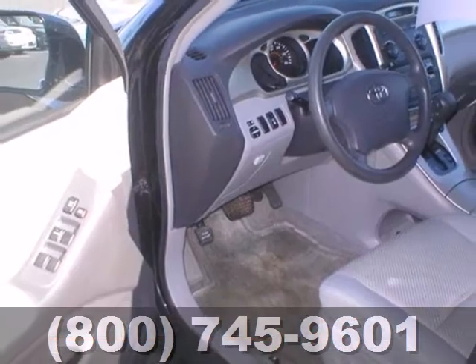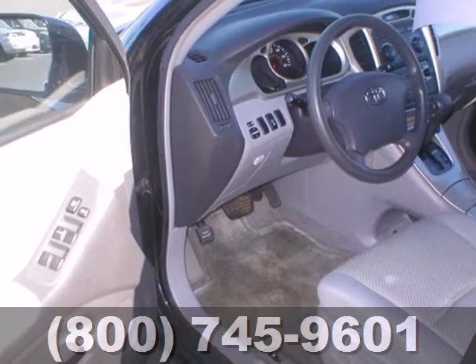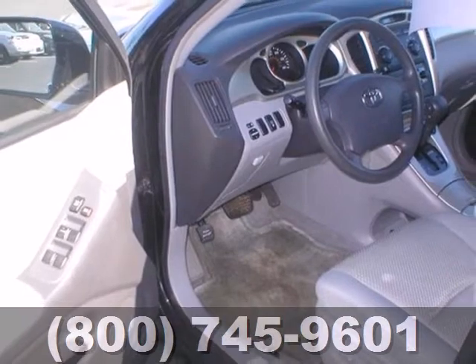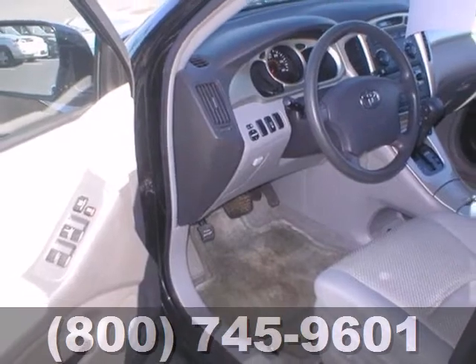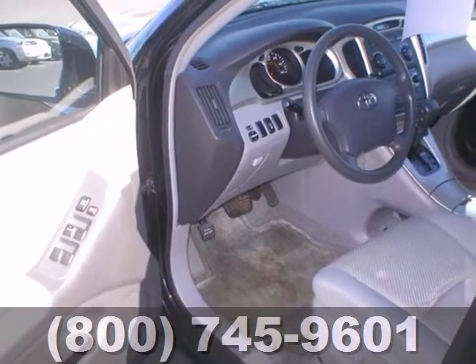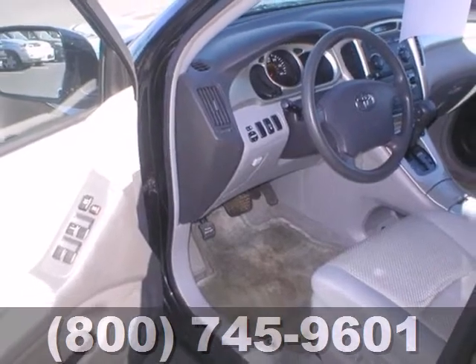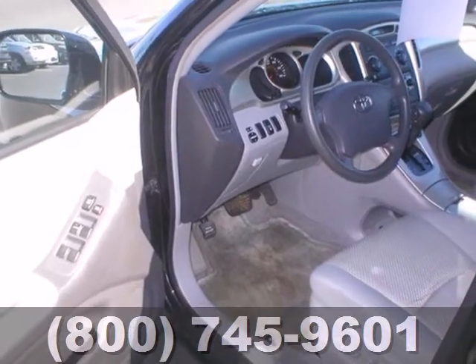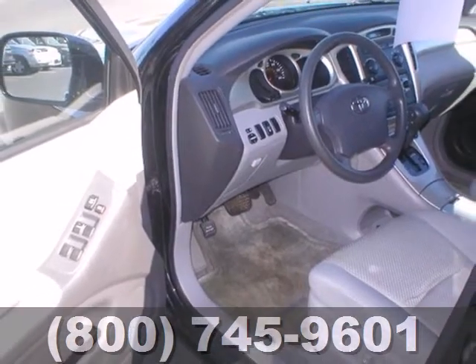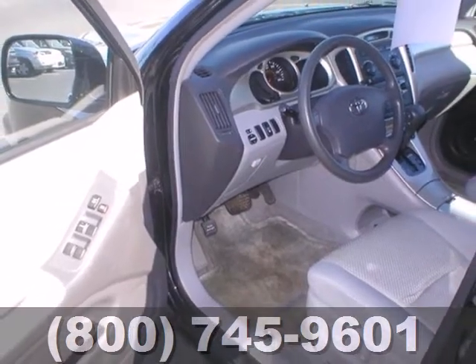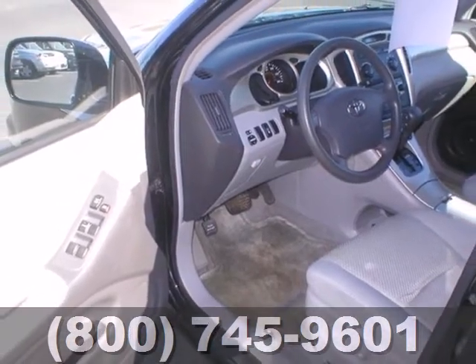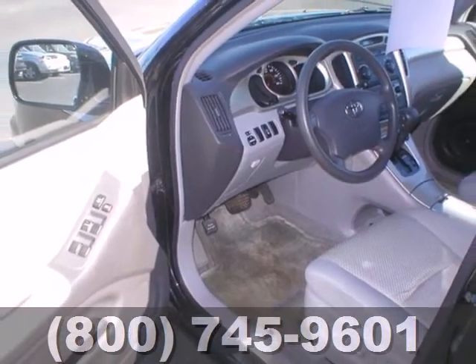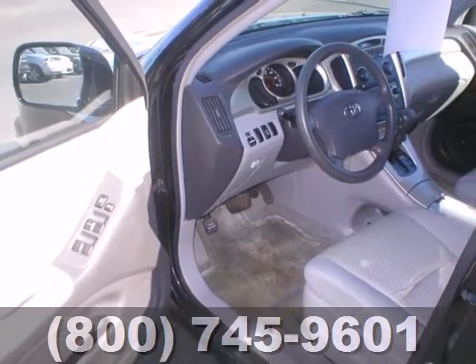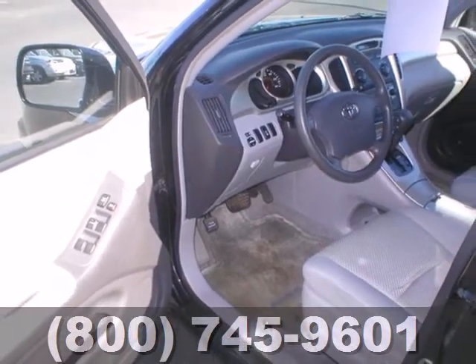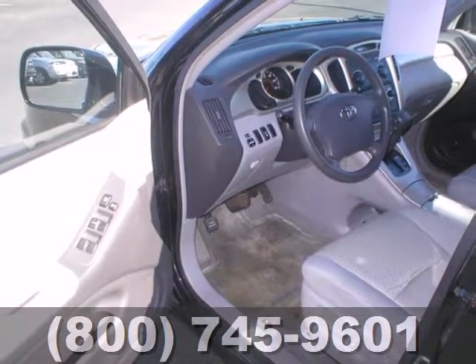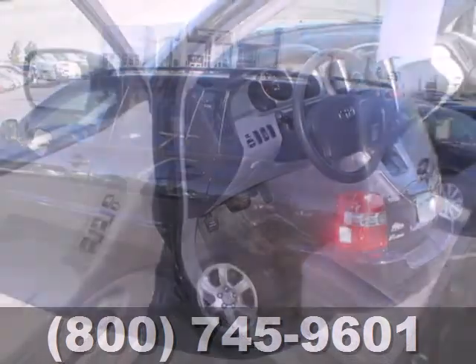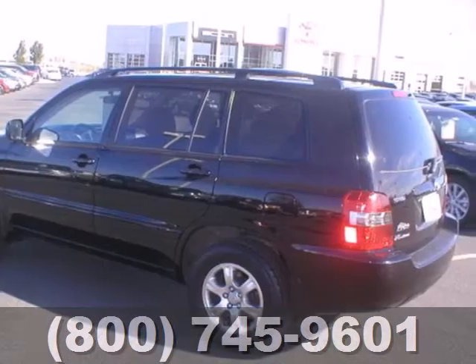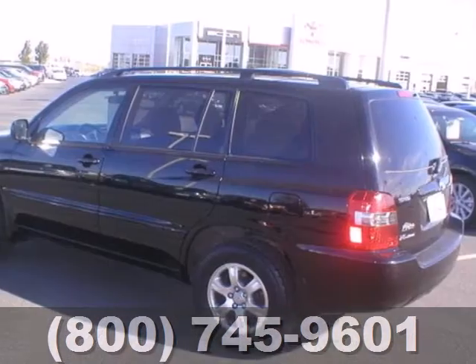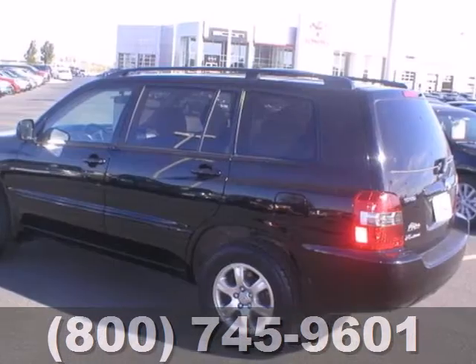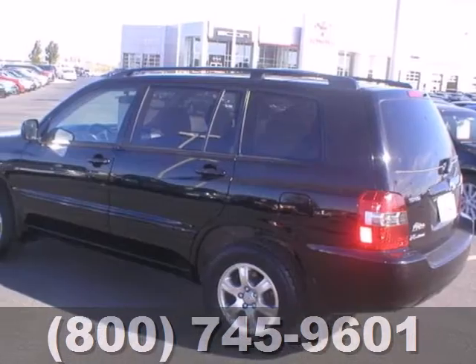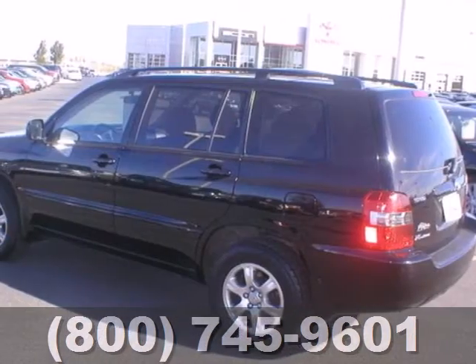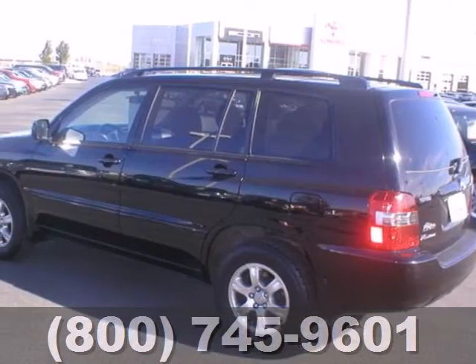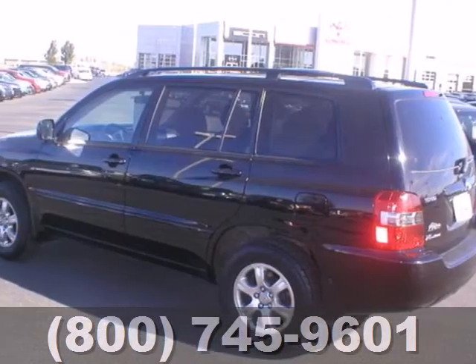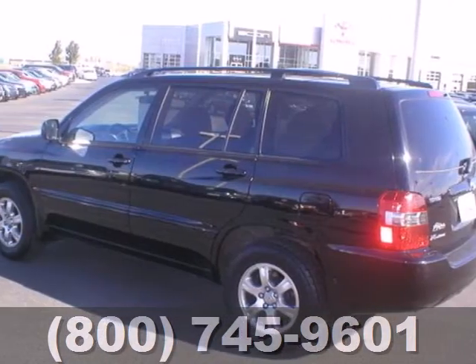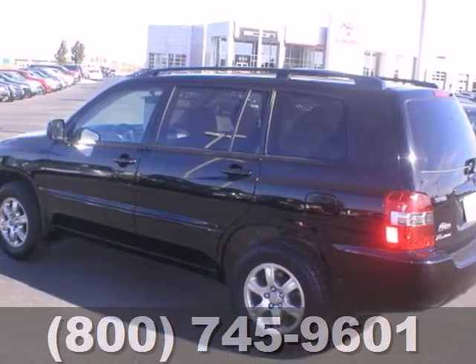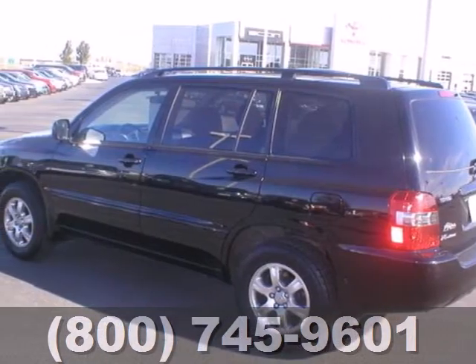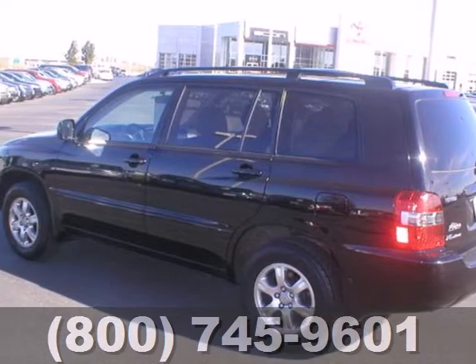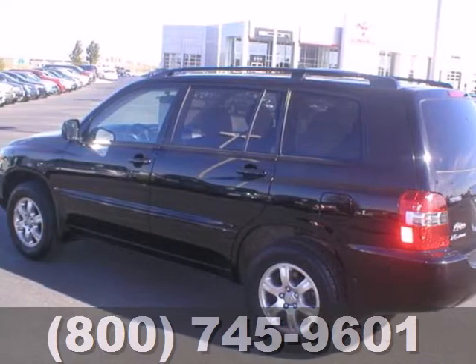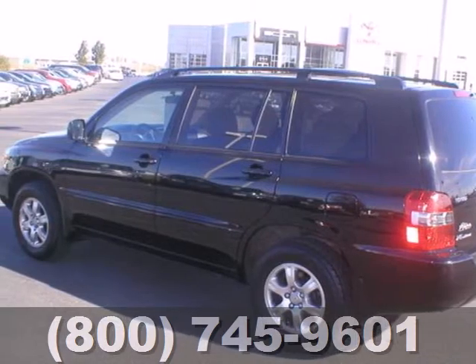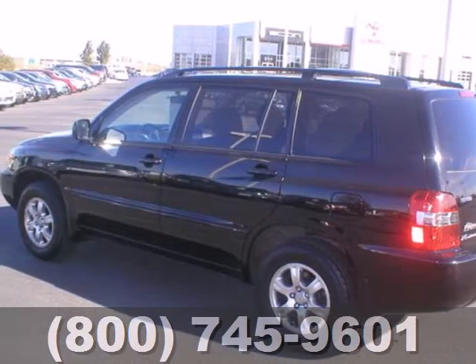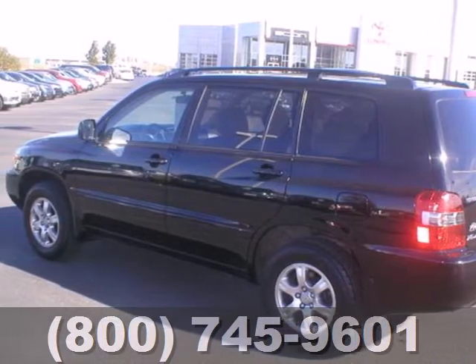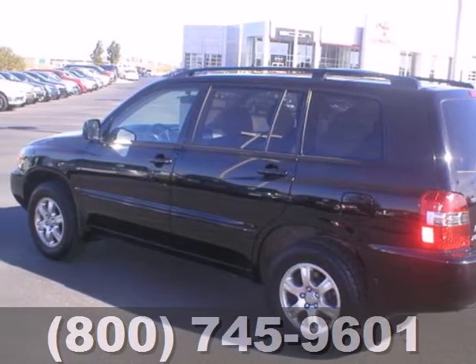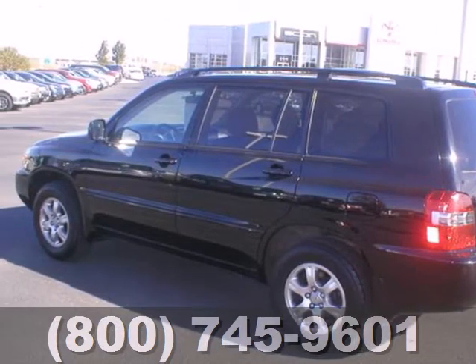Plenty of cargo space, an expansive passenger cabin, and Toyota reliability make this Highlander an outstanding choice.